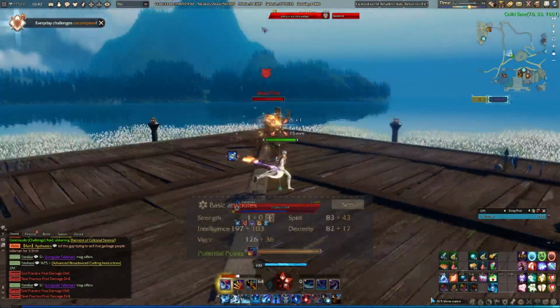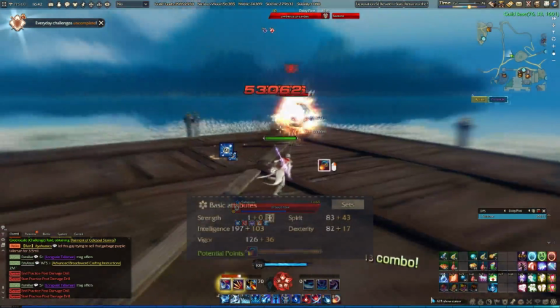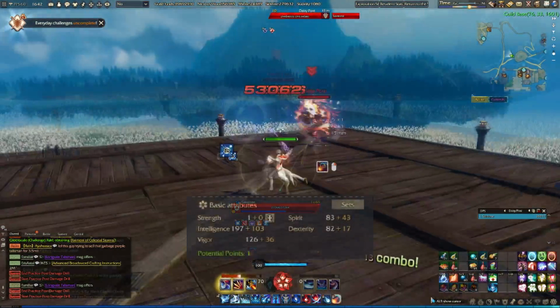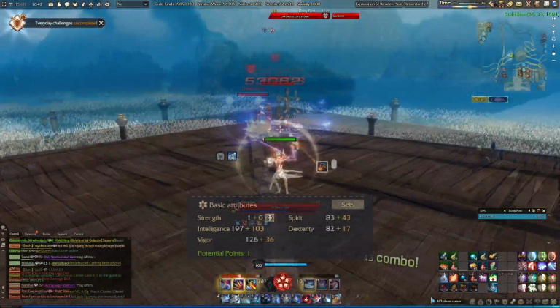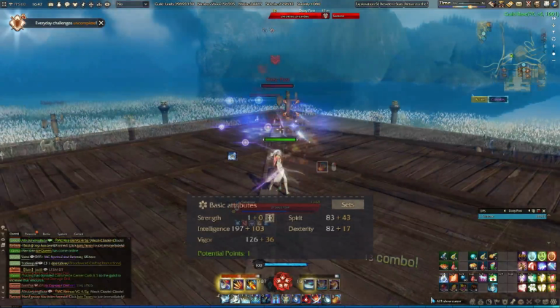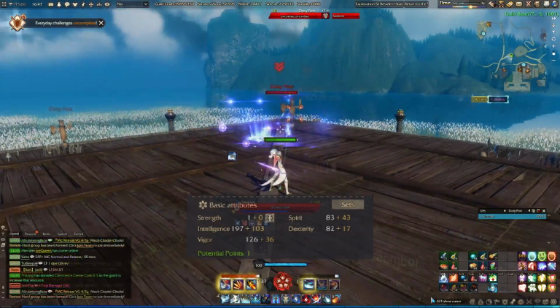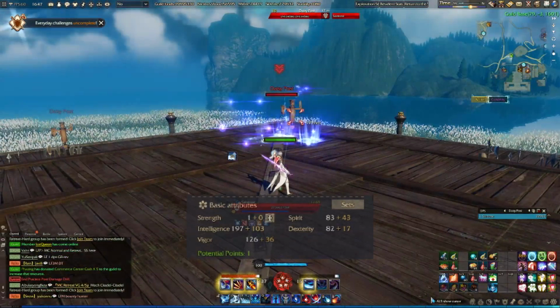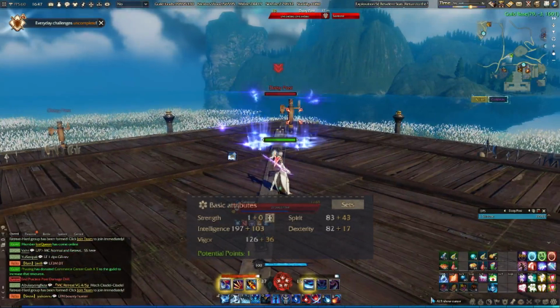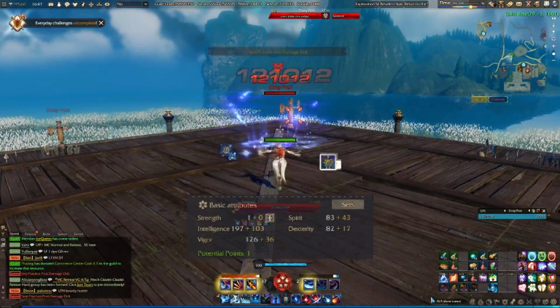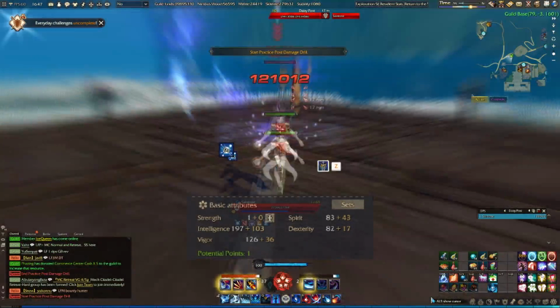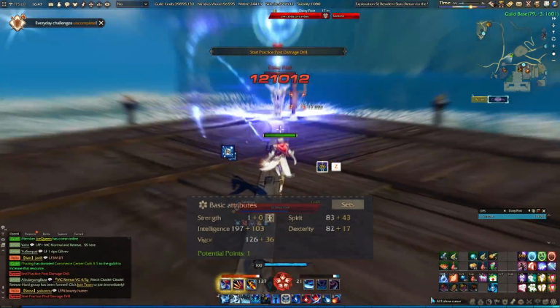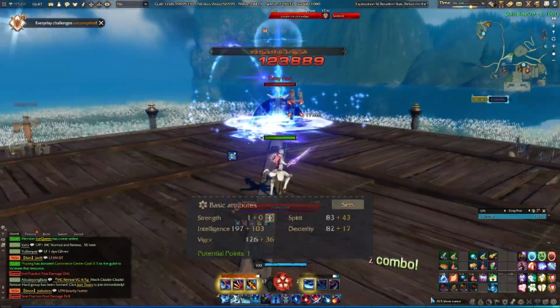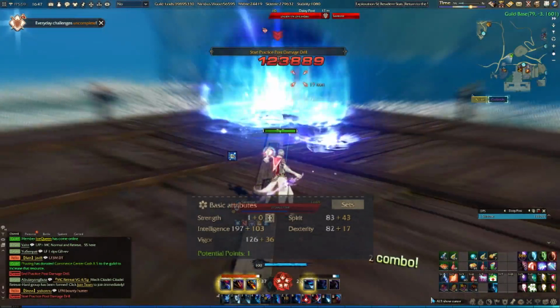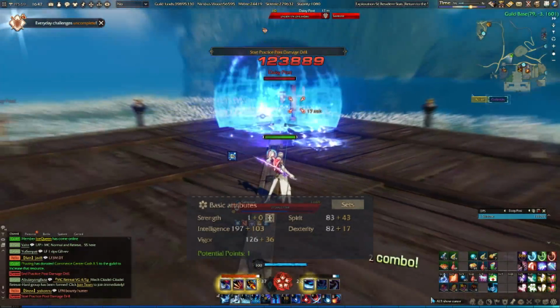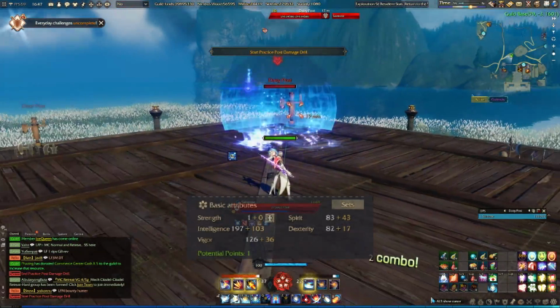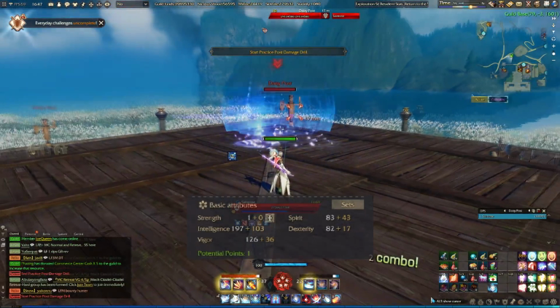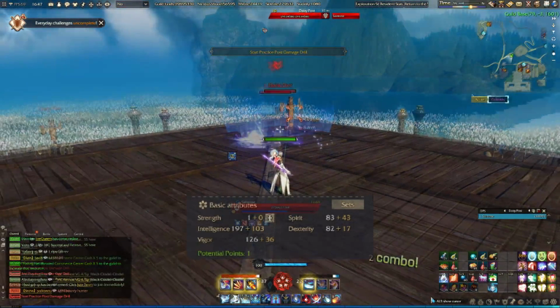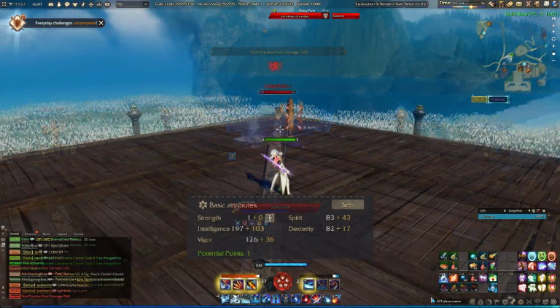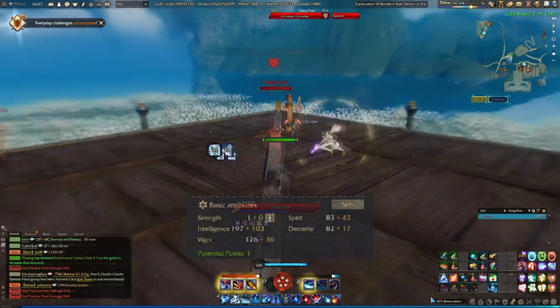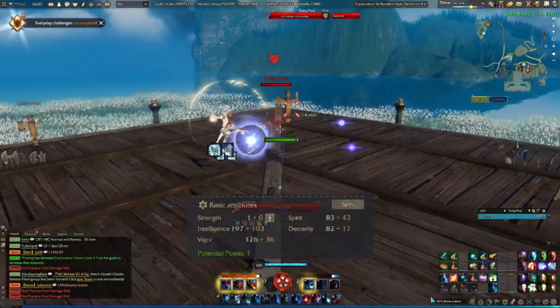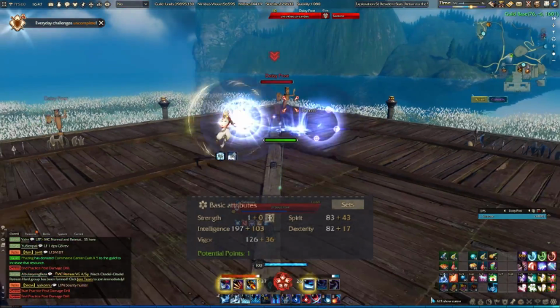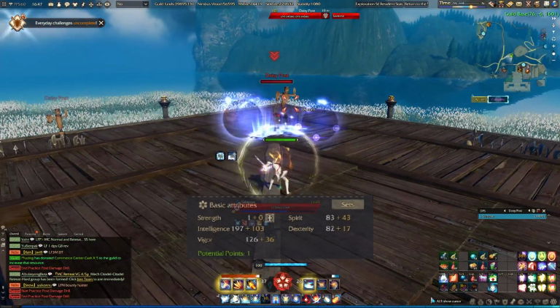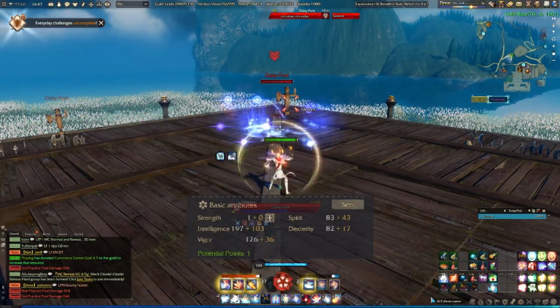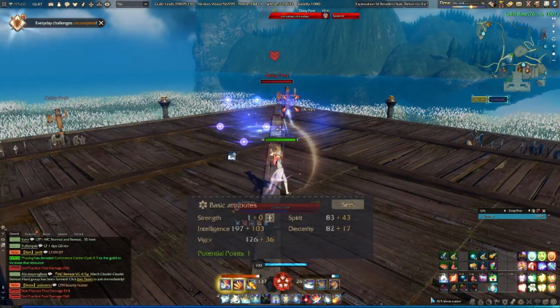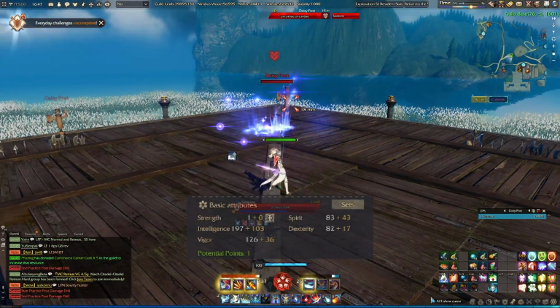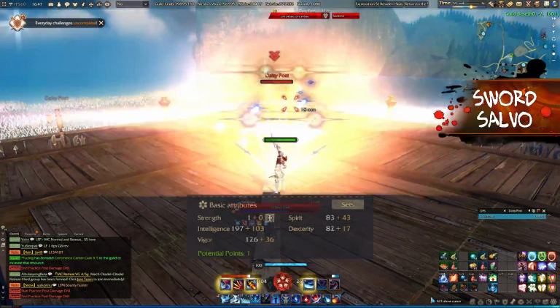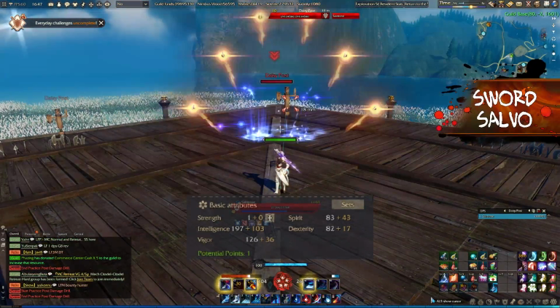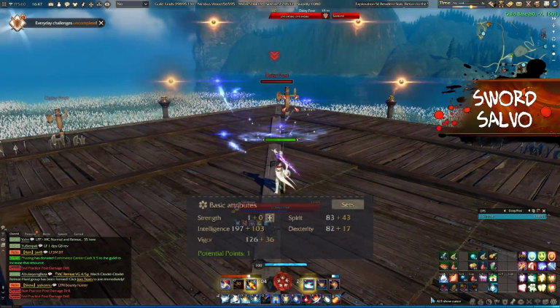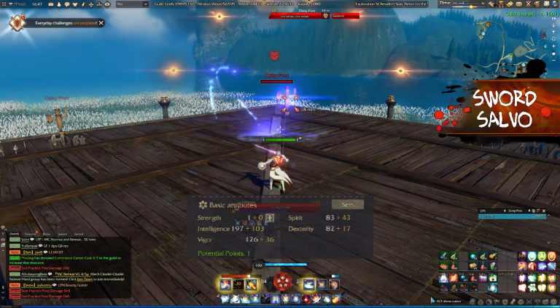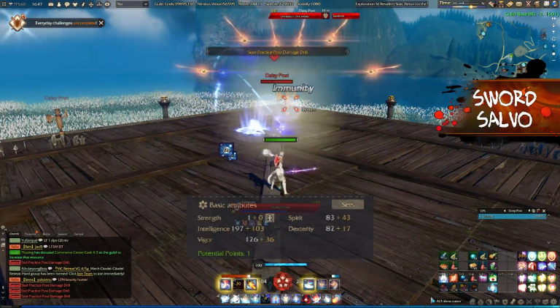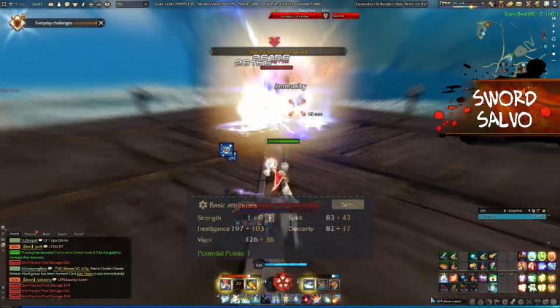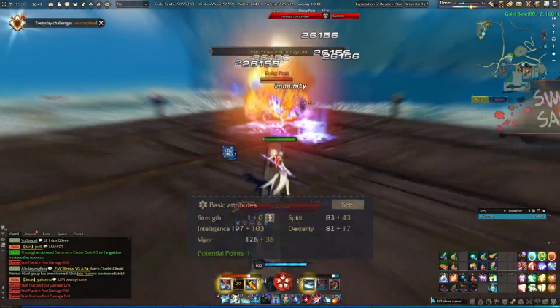For PvP, we use less intelligence, less dexterity, a lot of vigor, and a little less spirit than vigor.